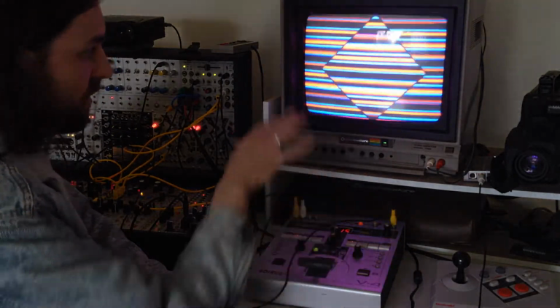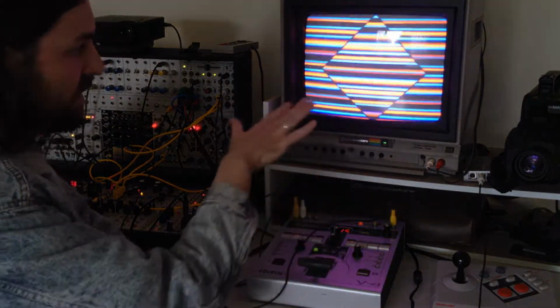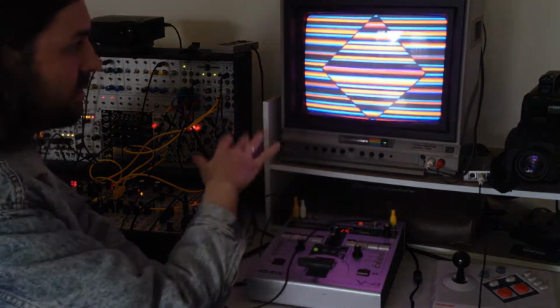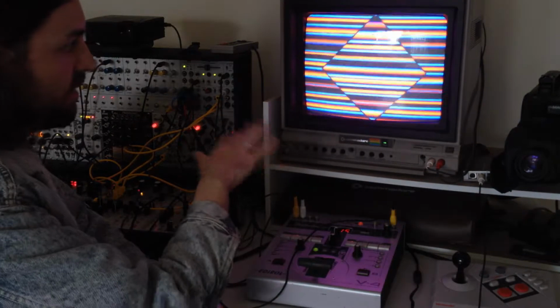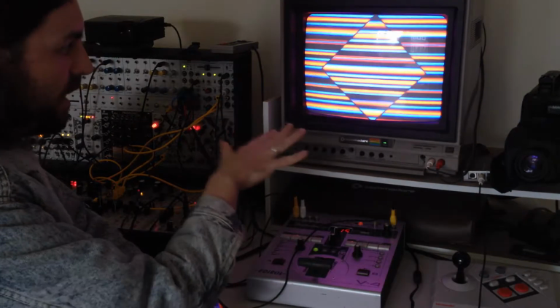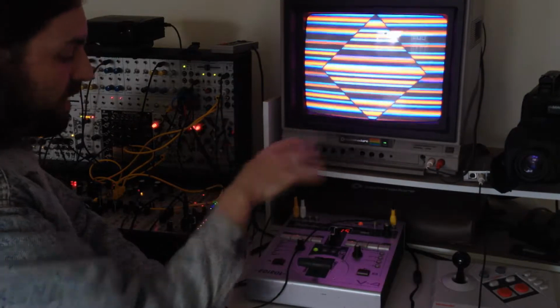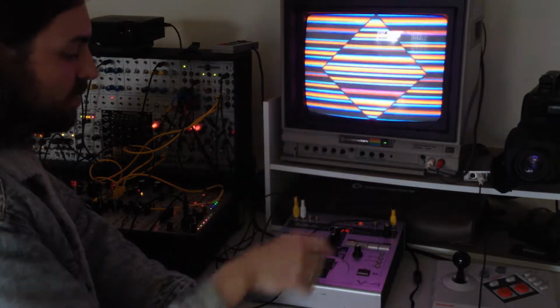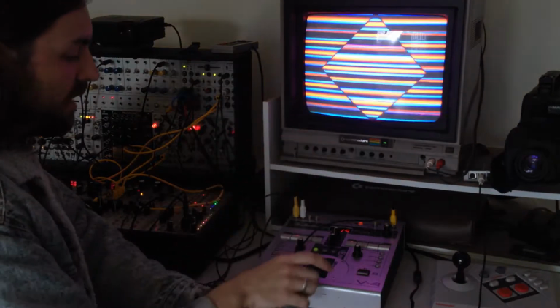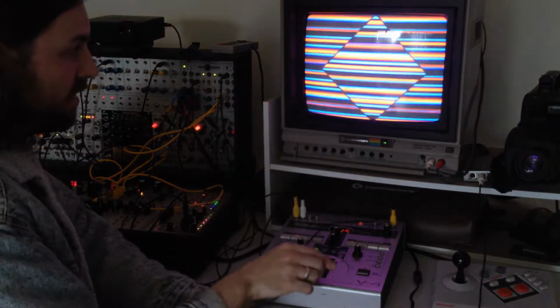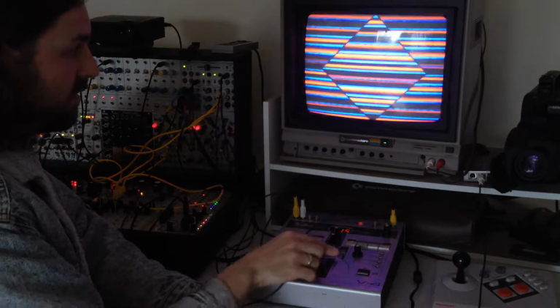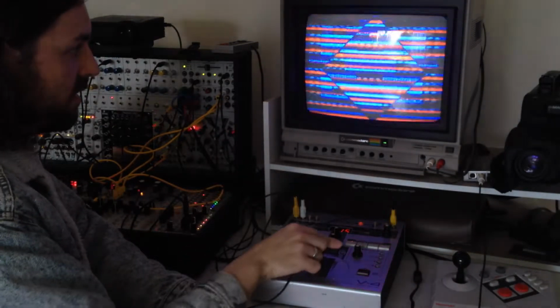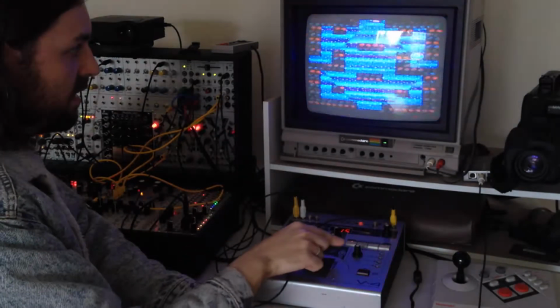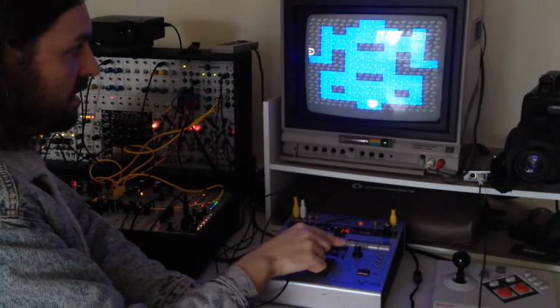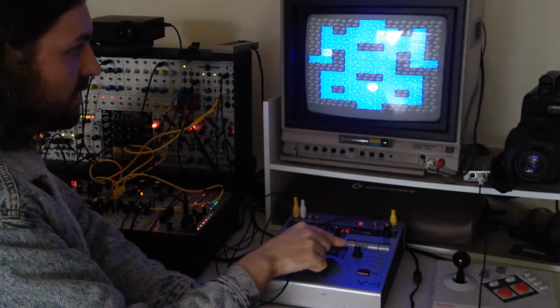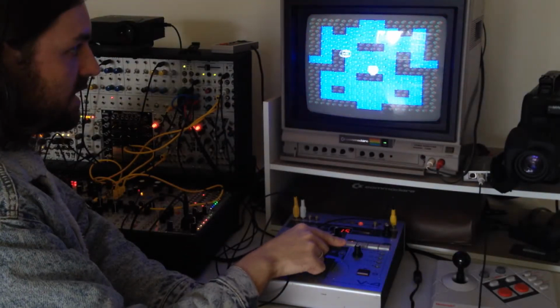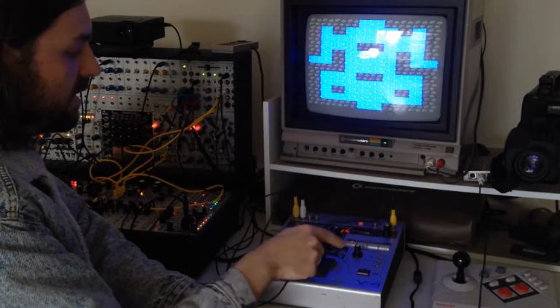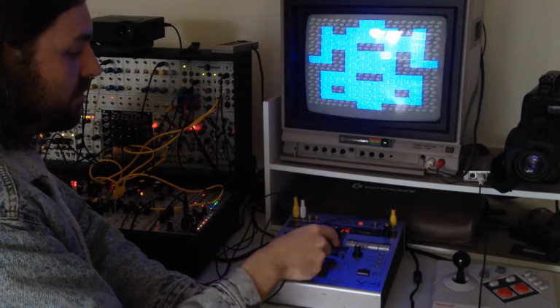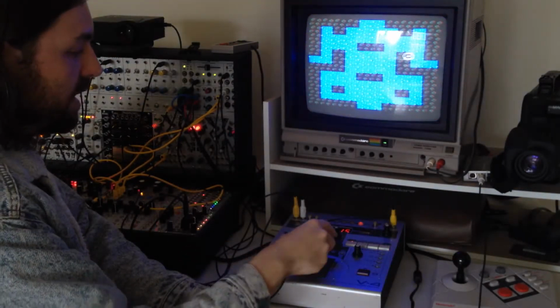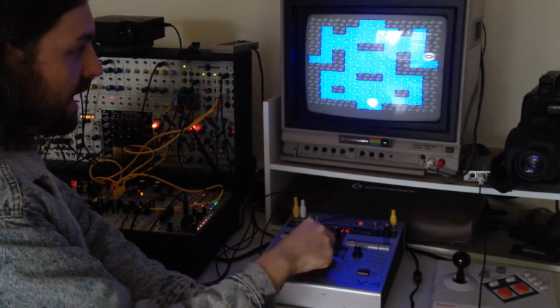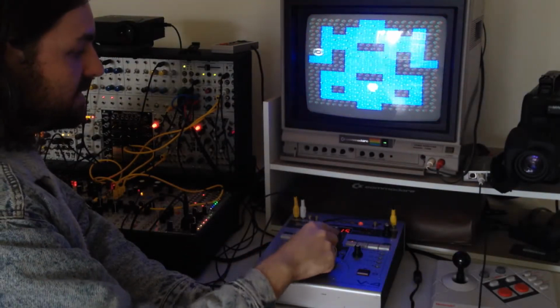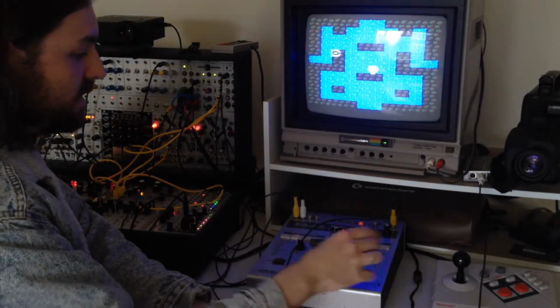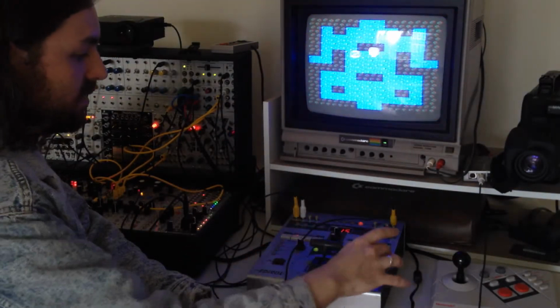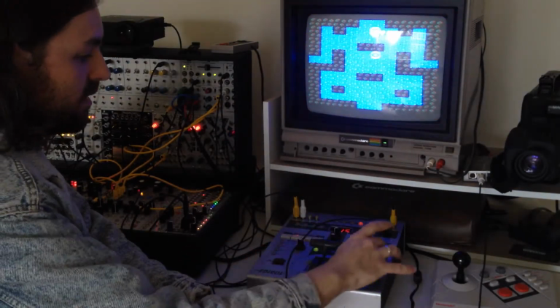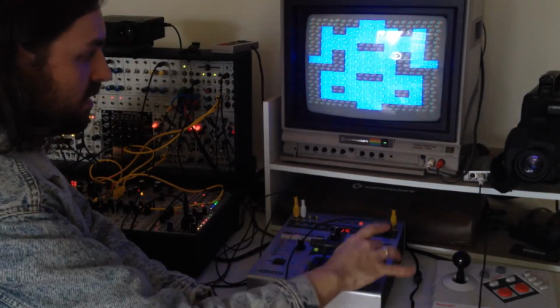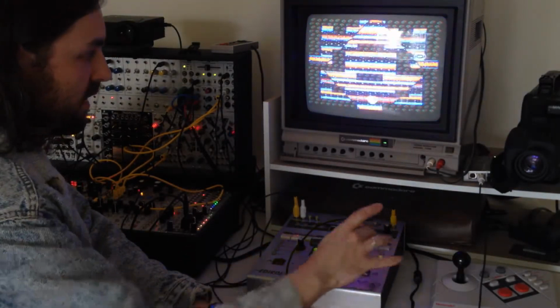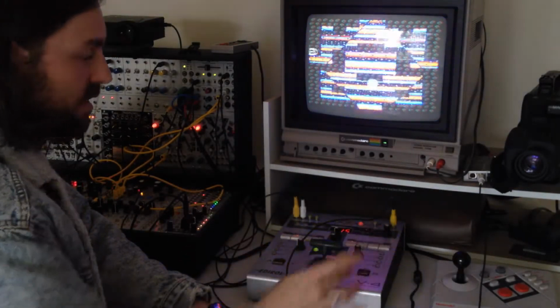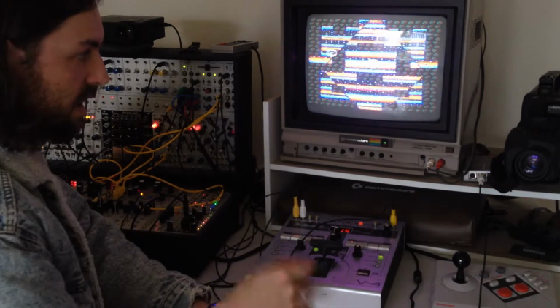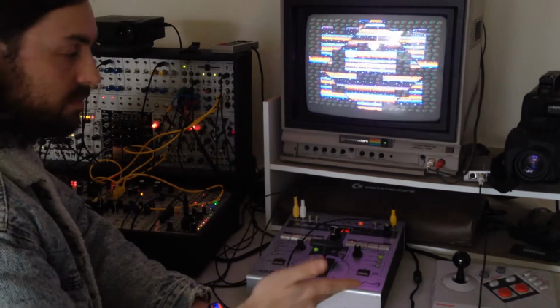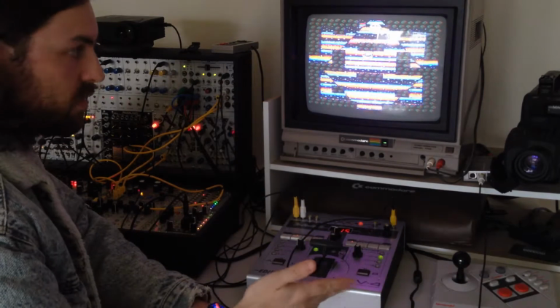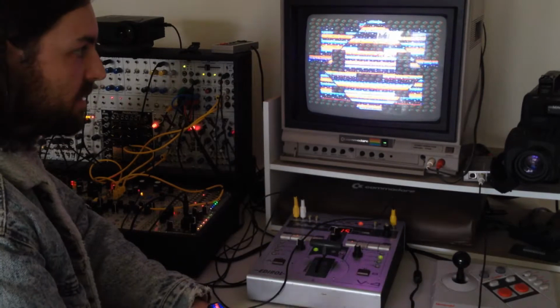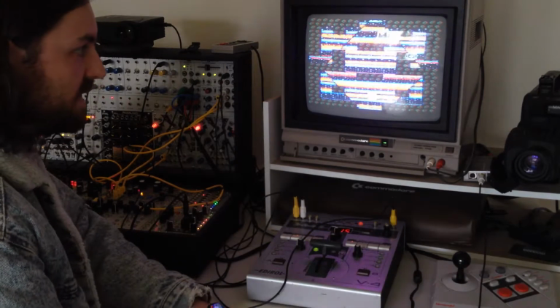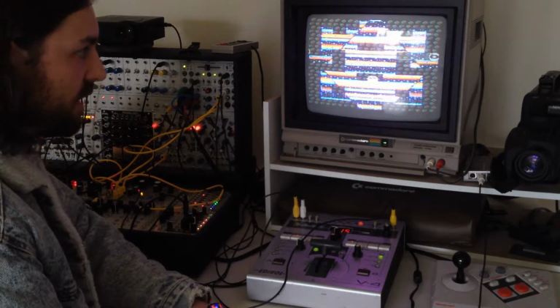There's the LZX pattern, here's the Ming Mecca scene, and then here they are chroma keyed together.